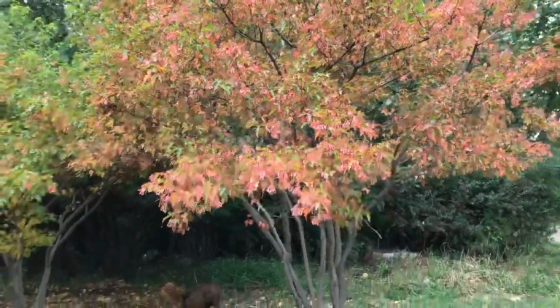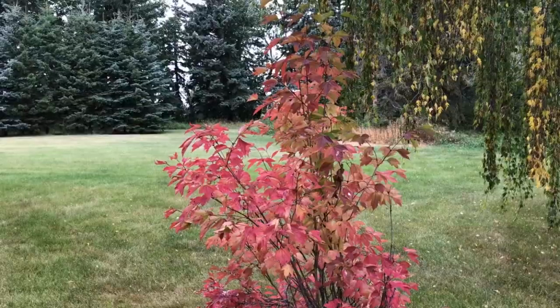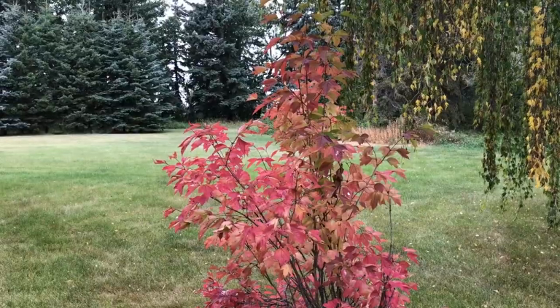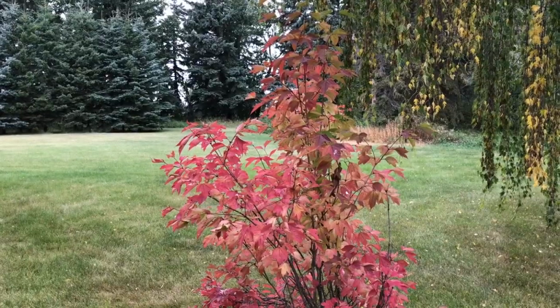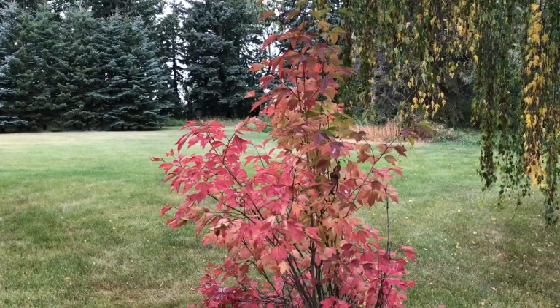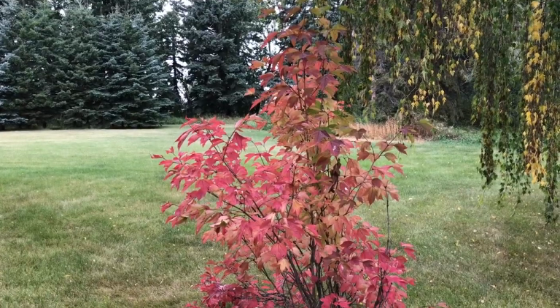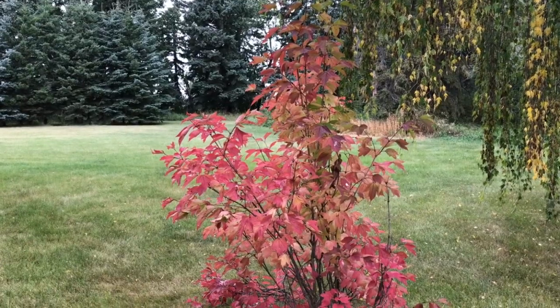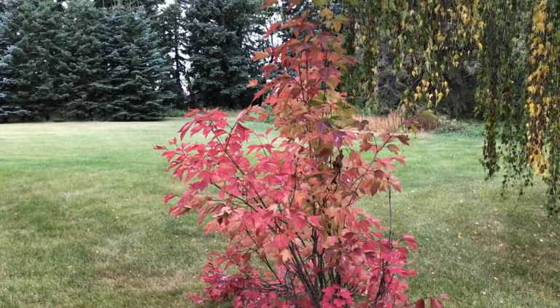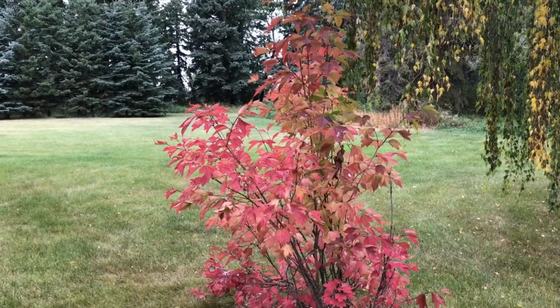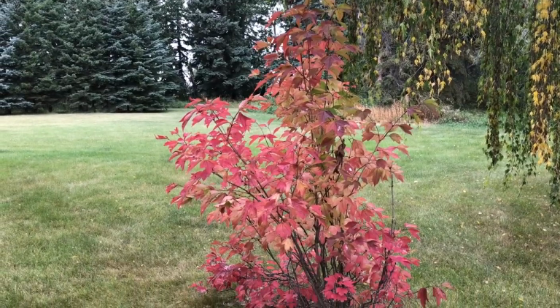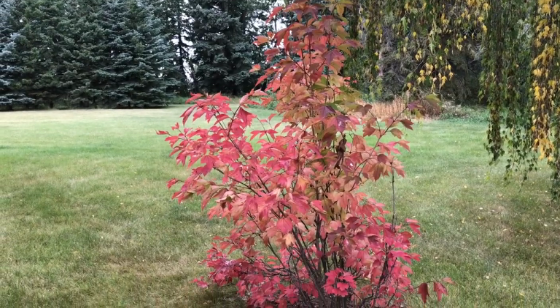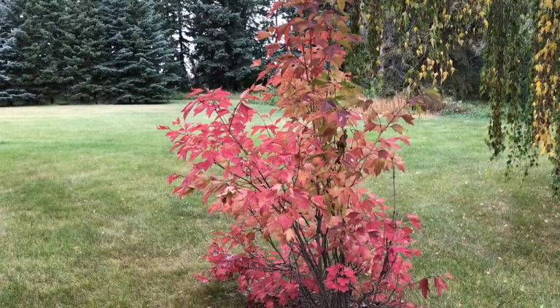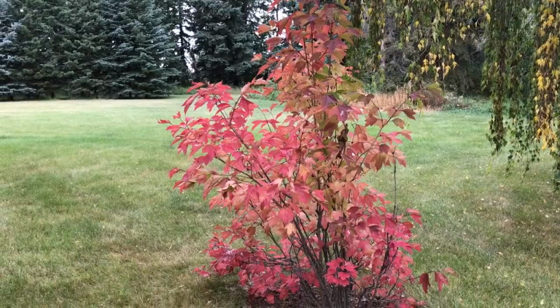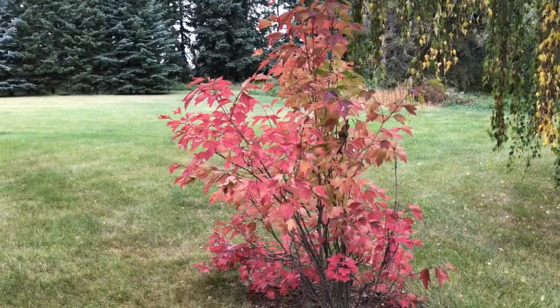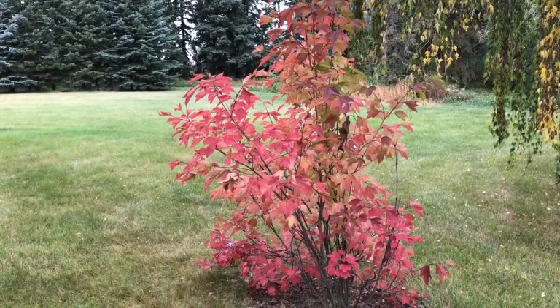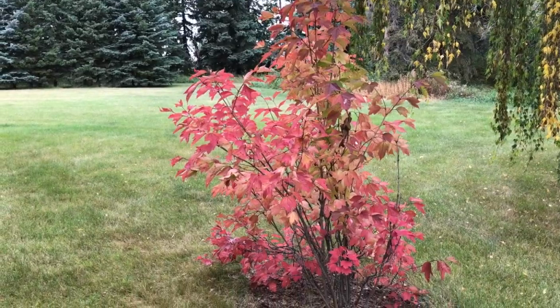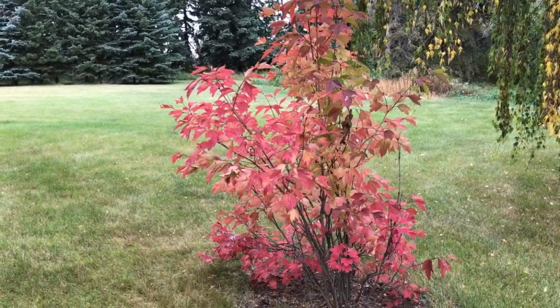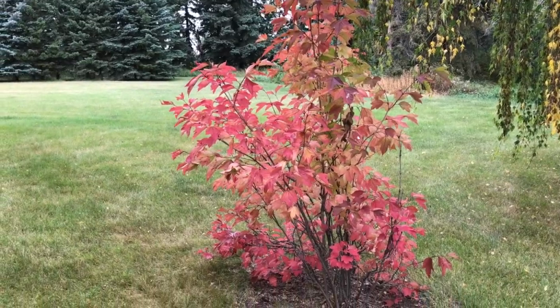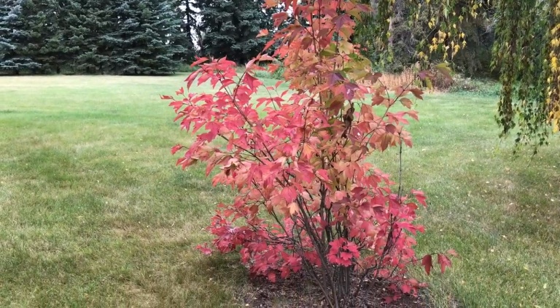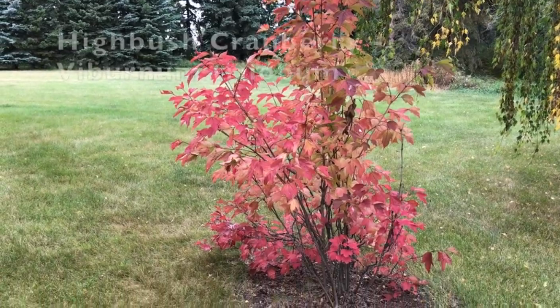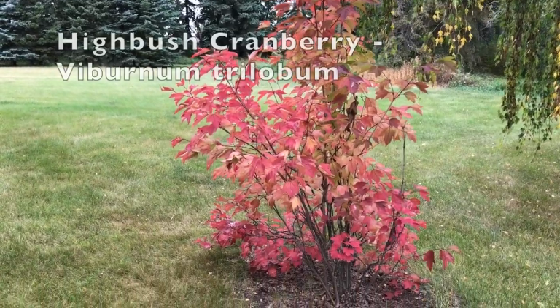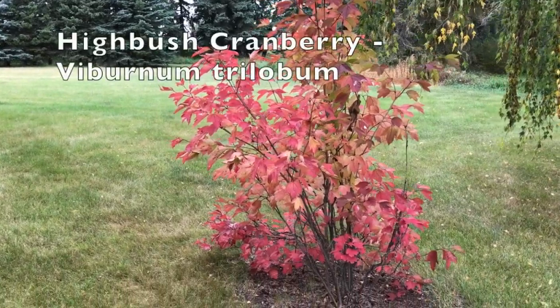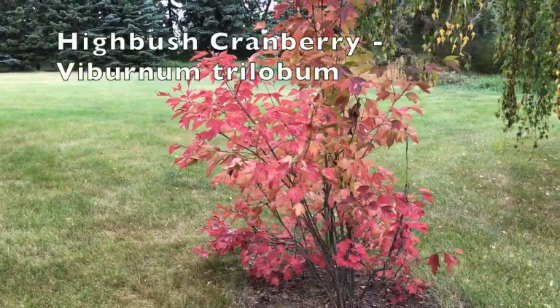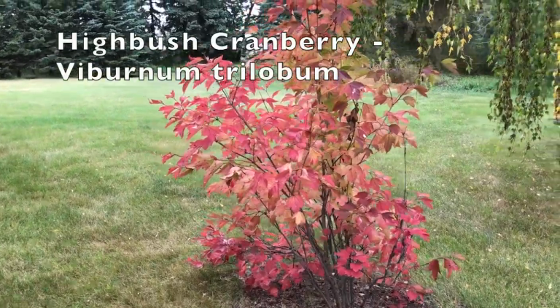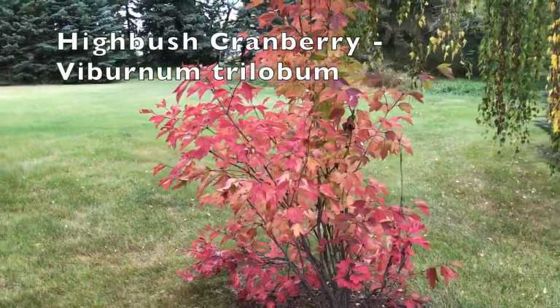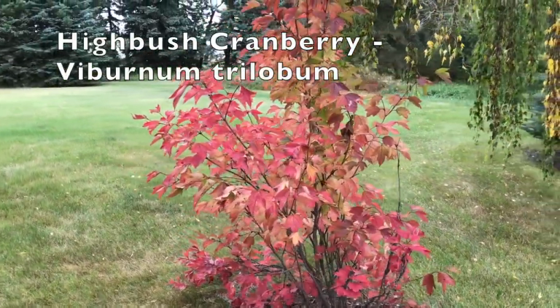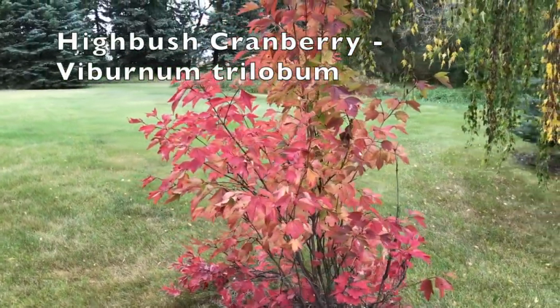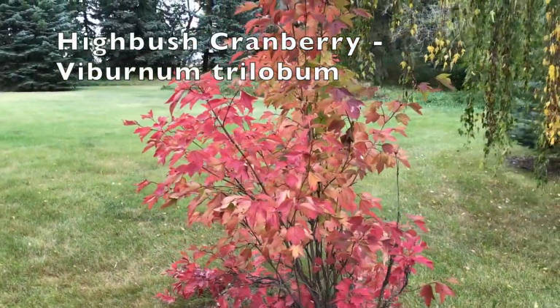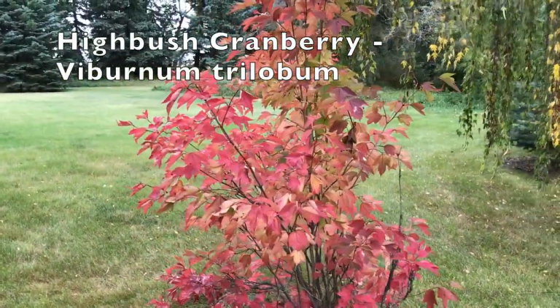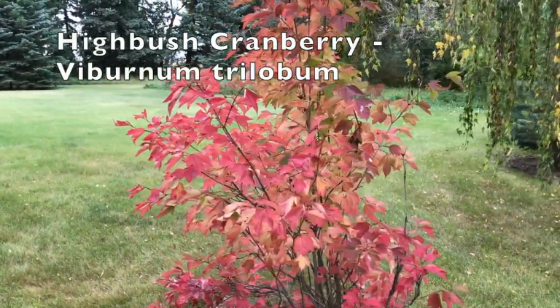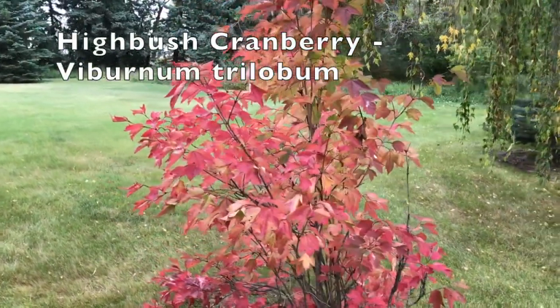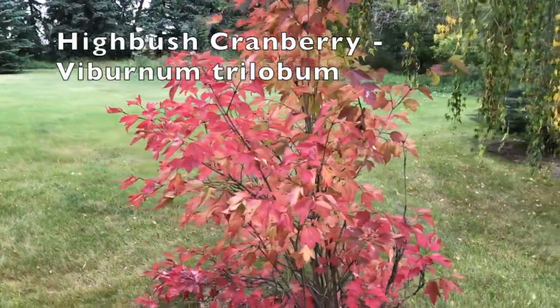Here's another shrub that can give you some fall color in your garden — this one is a cranberry, an ornamental cranberry.